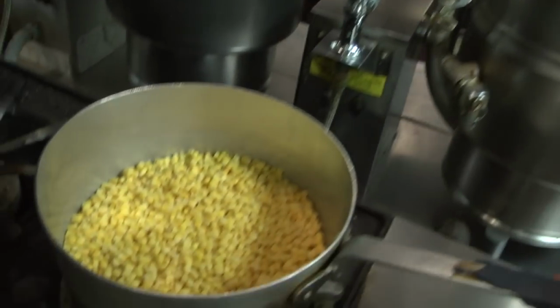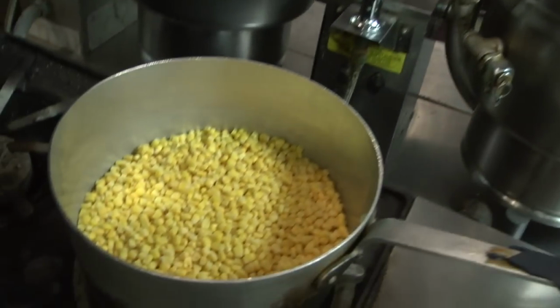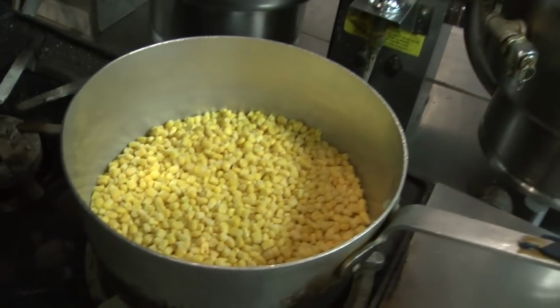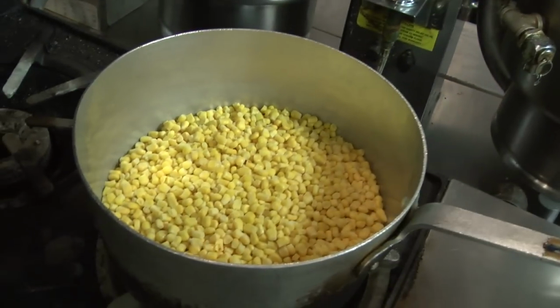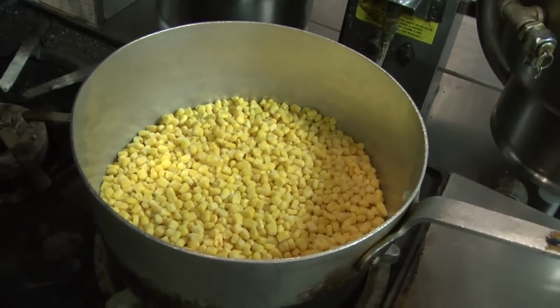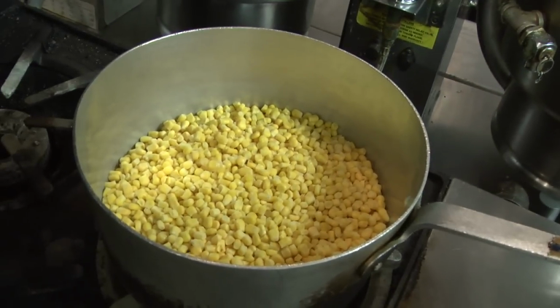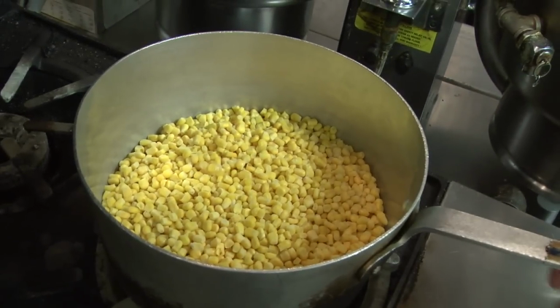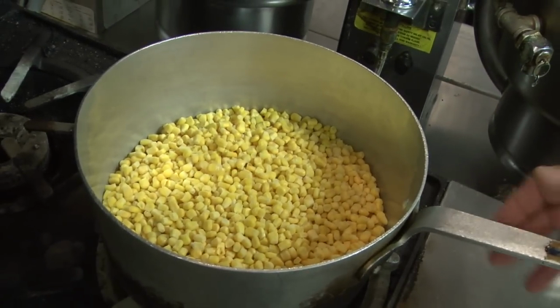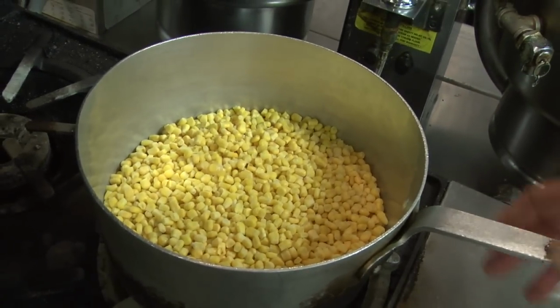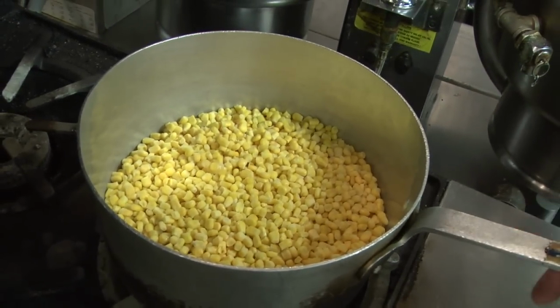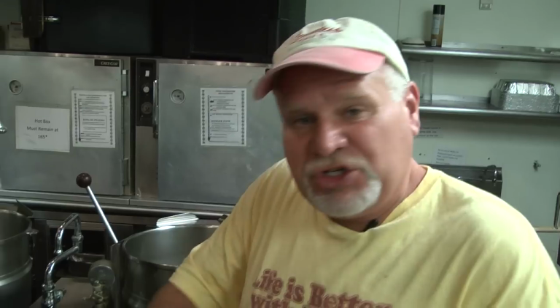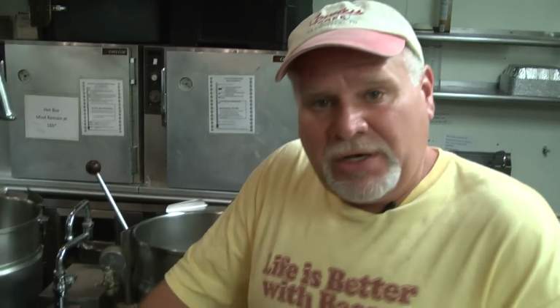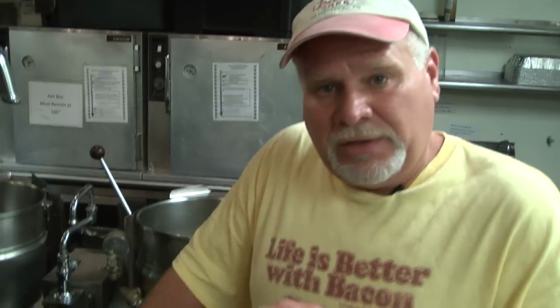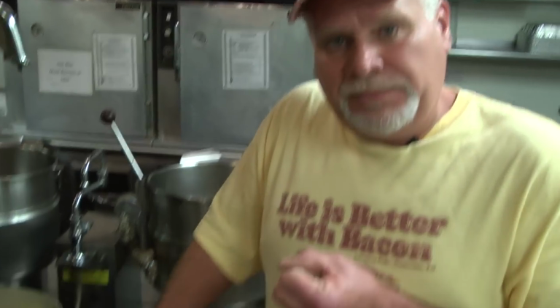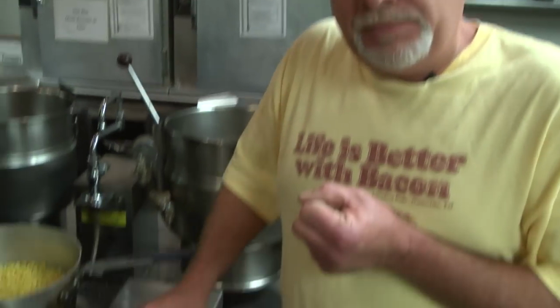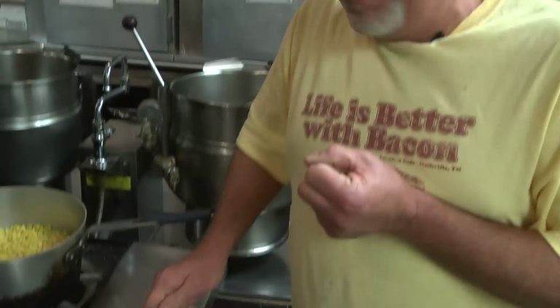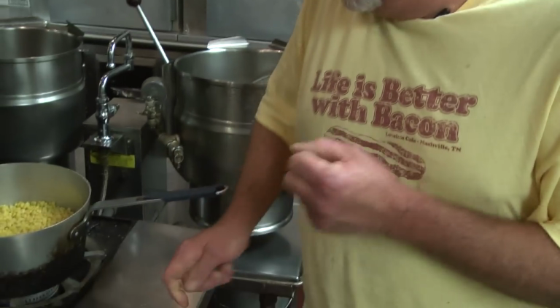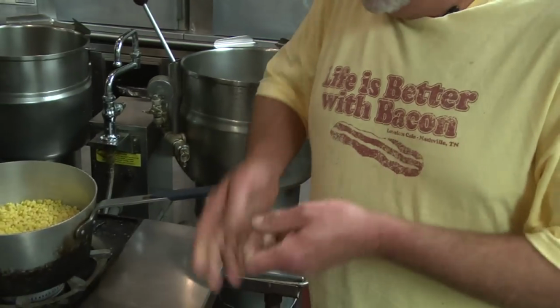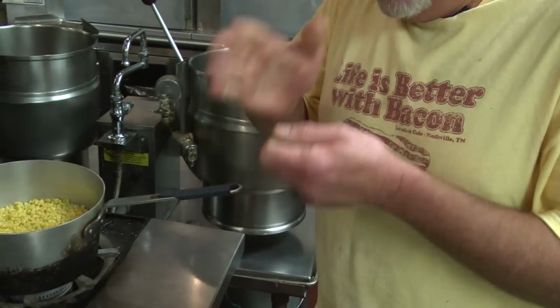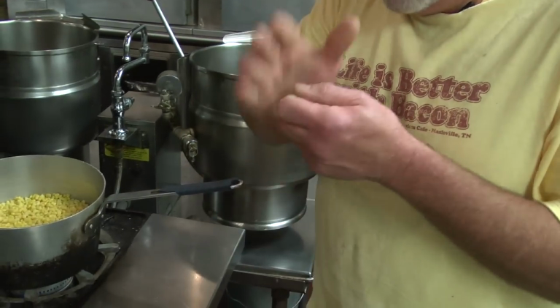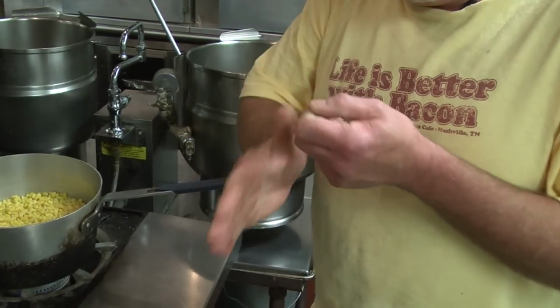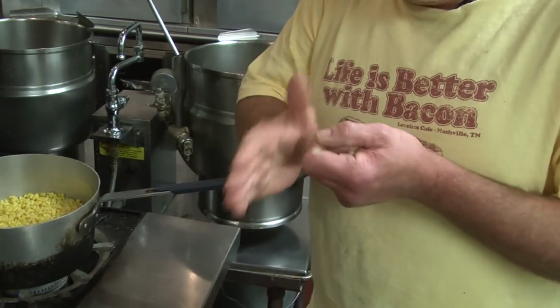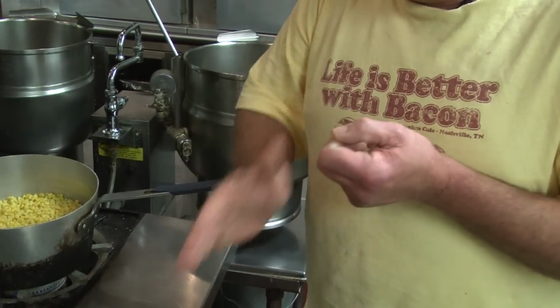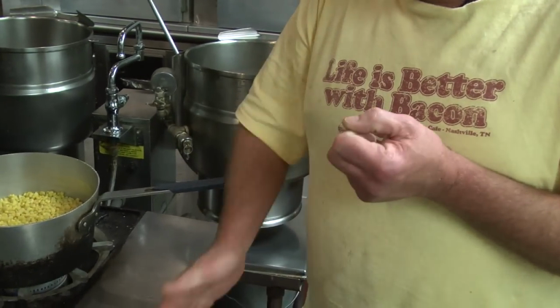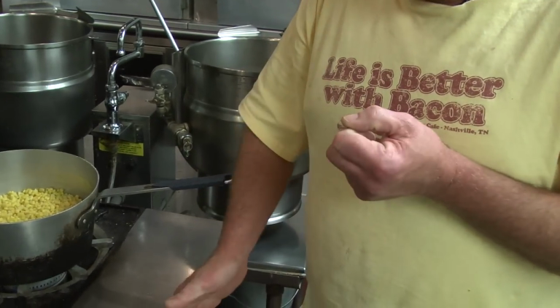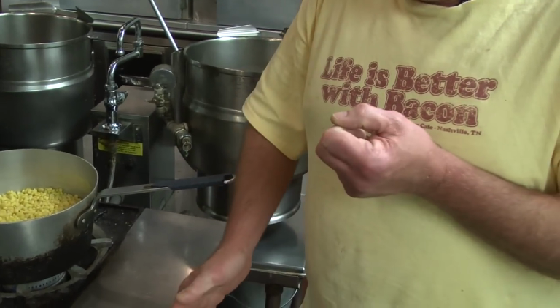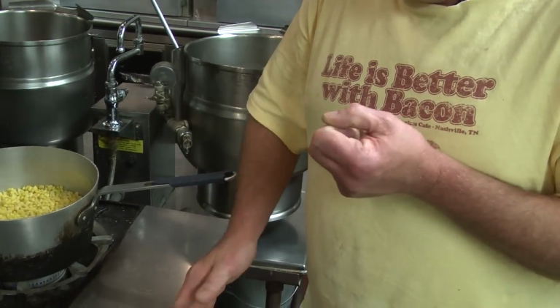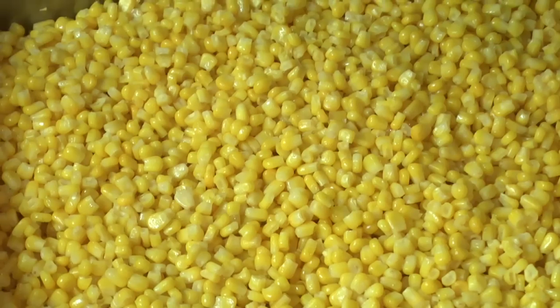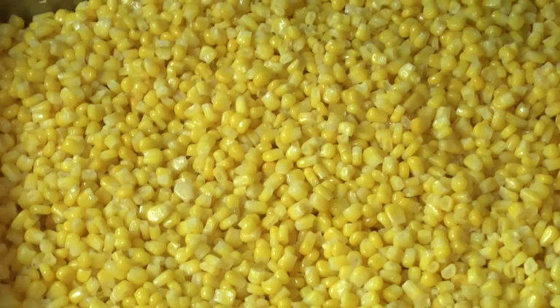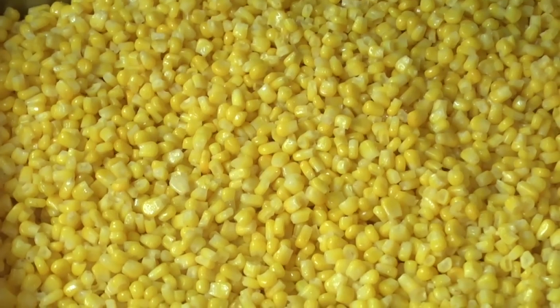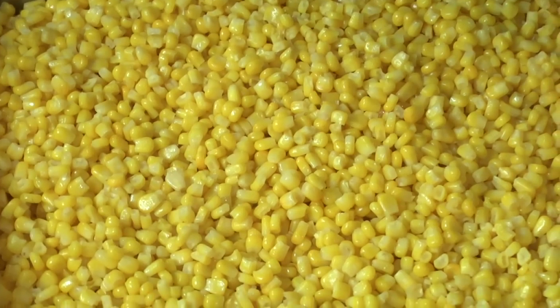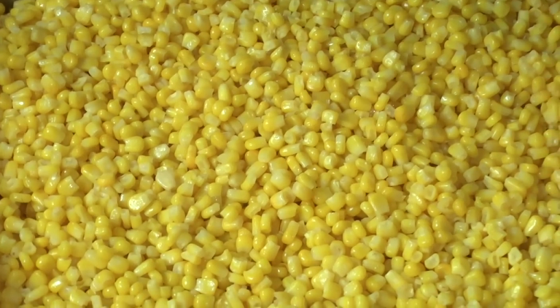You take whole ears of corn, shuck them, and cut the kernels off into a big pot.